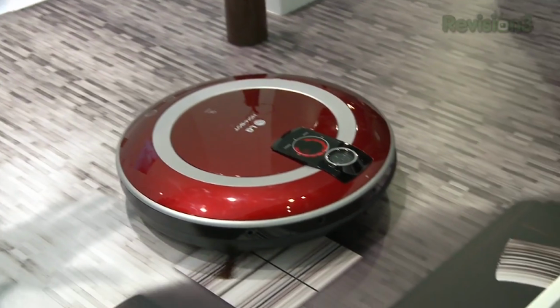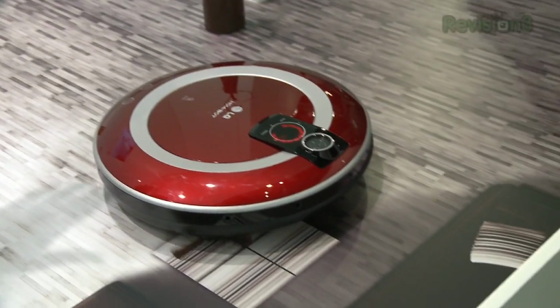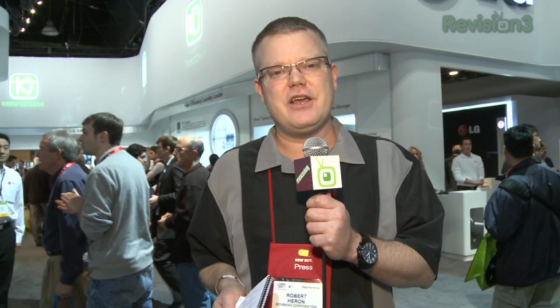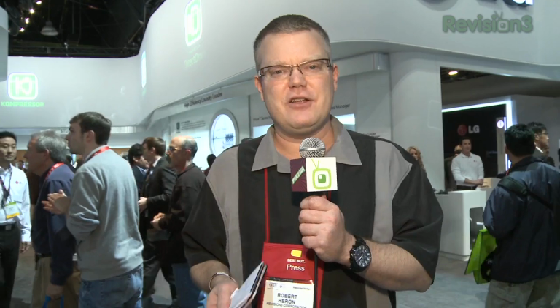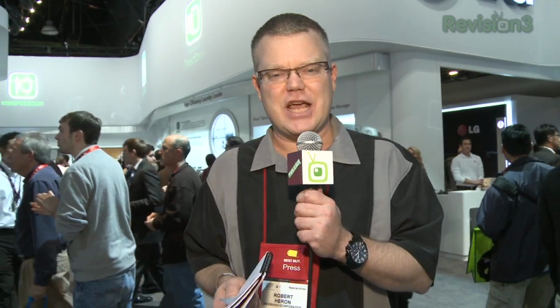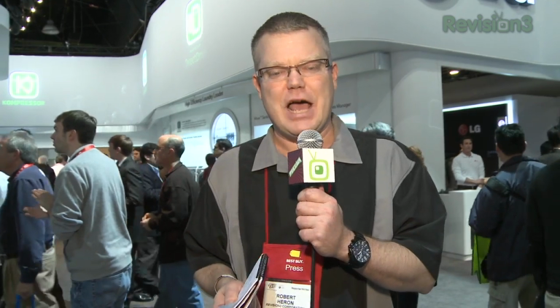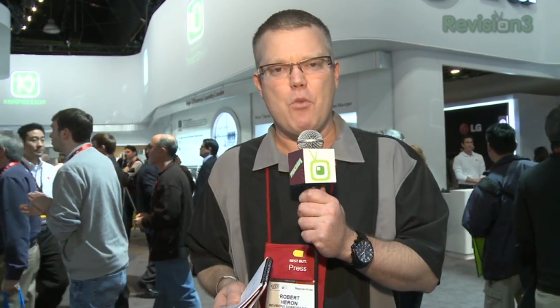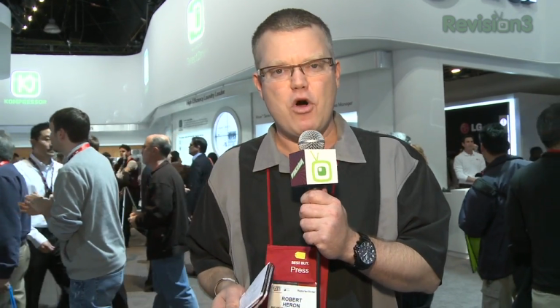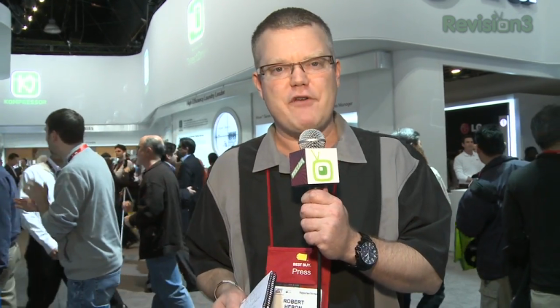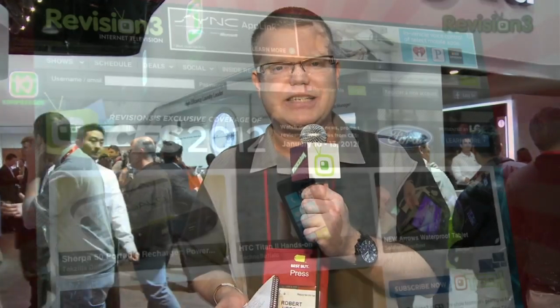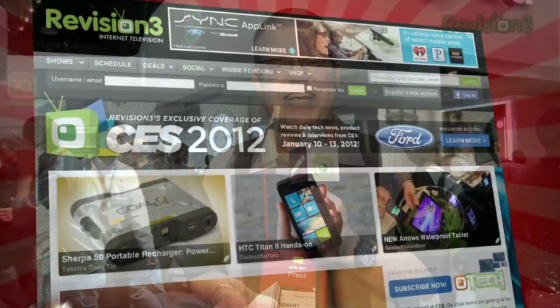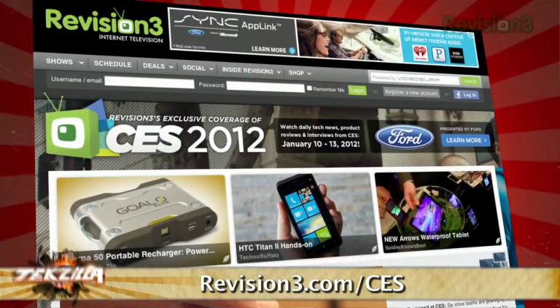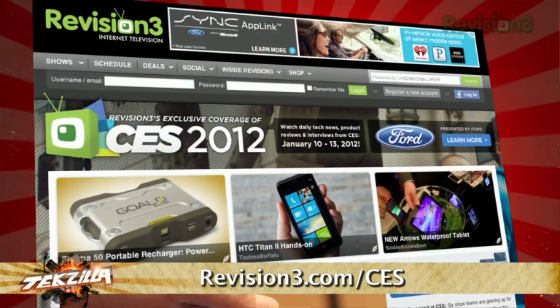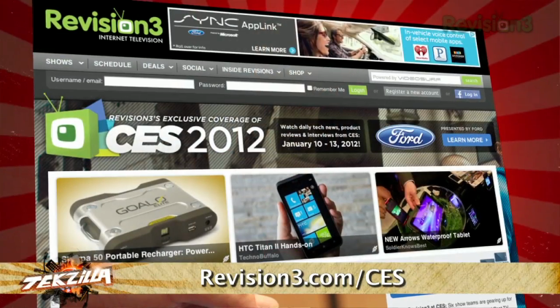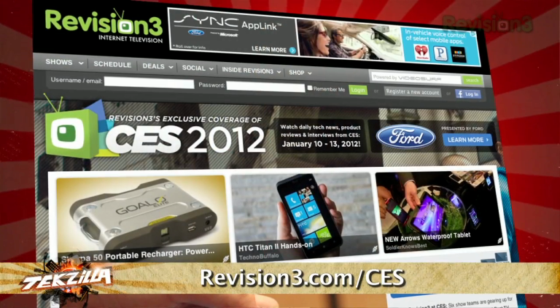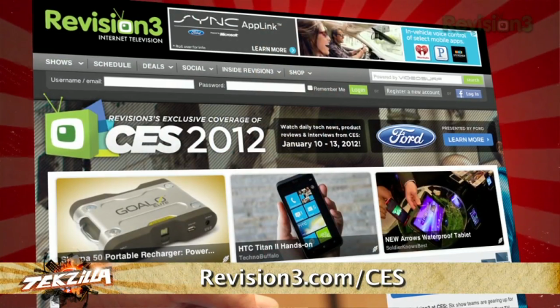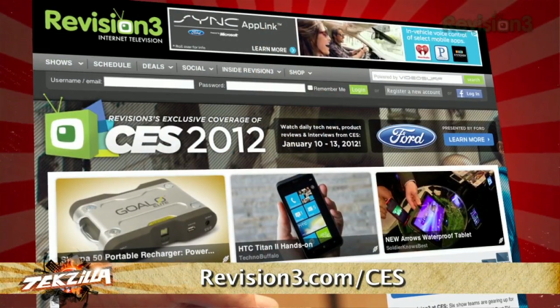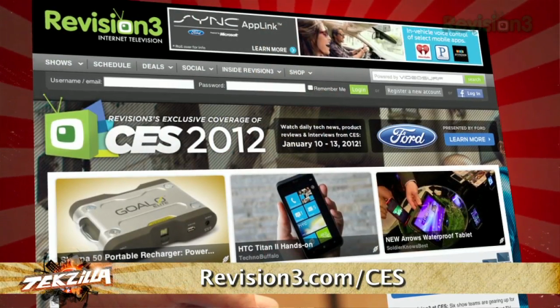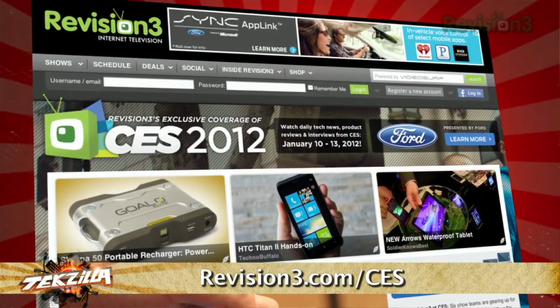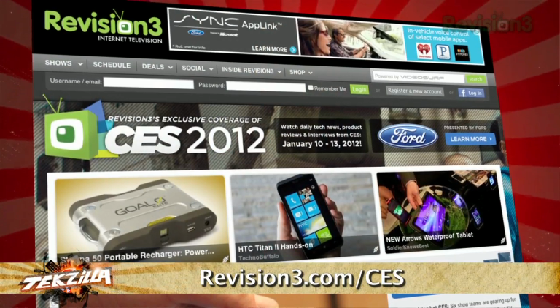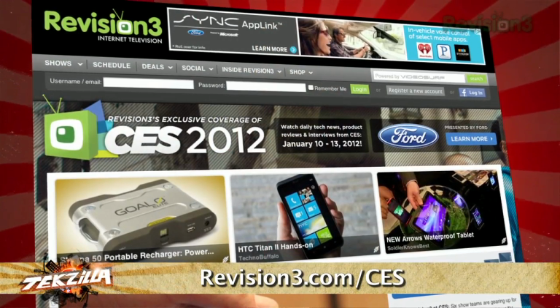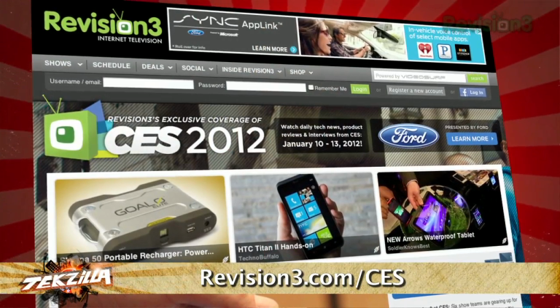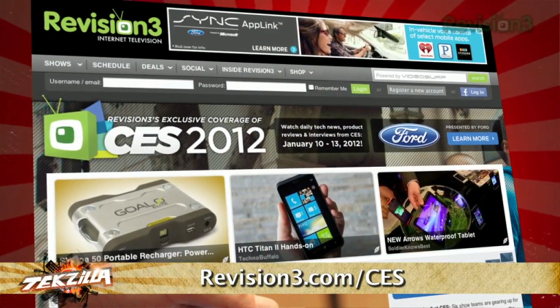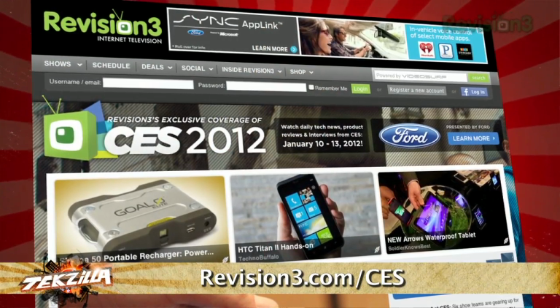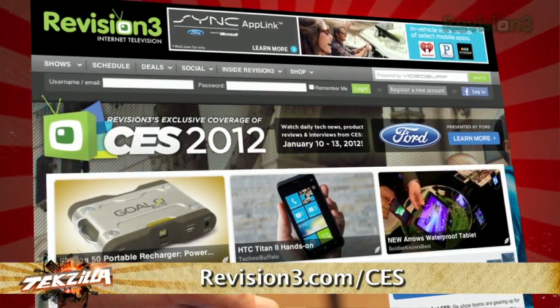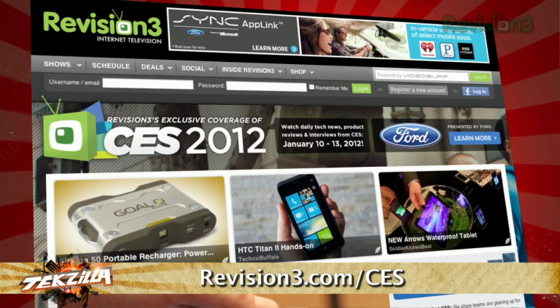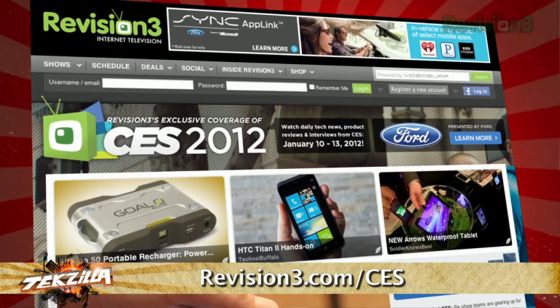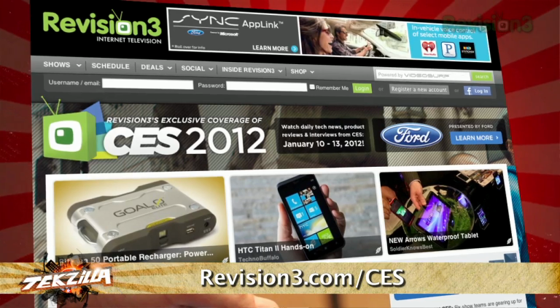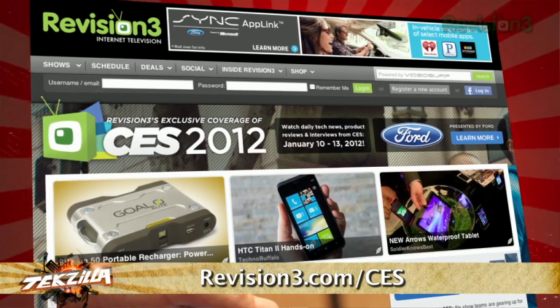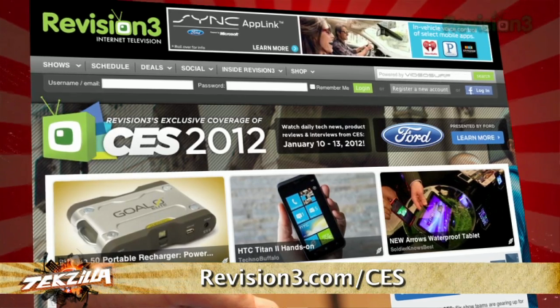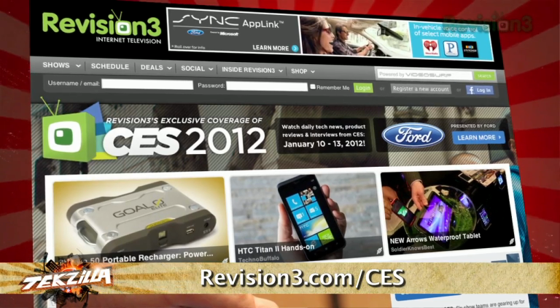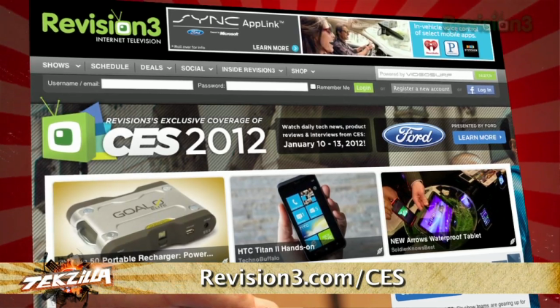If you're into checking out more of our CES coverage, do visit us at revision3.com/CES.